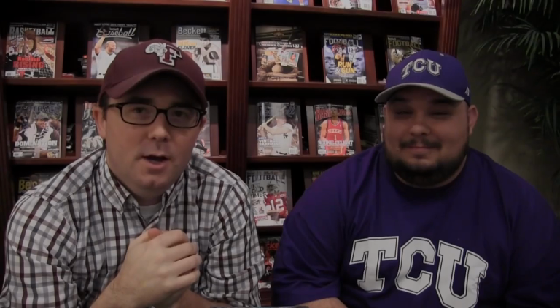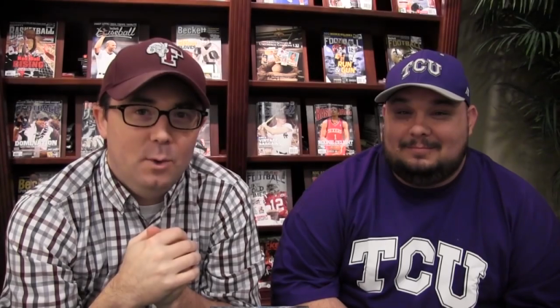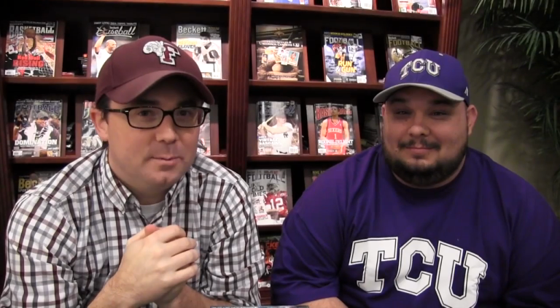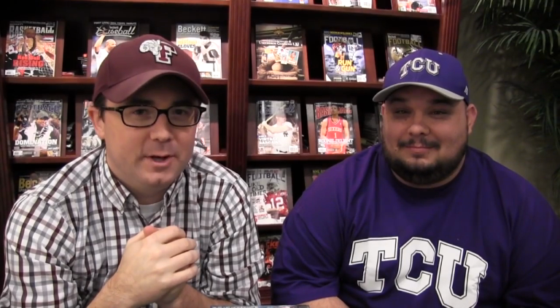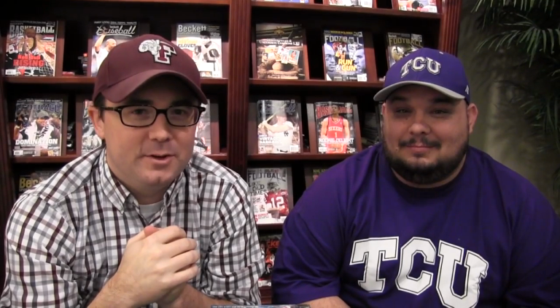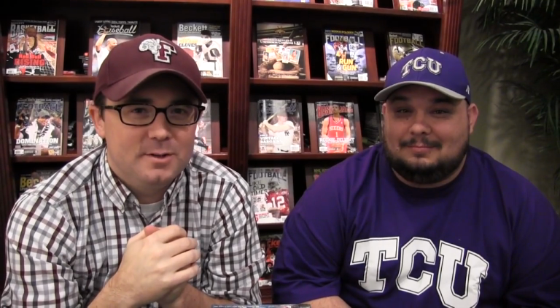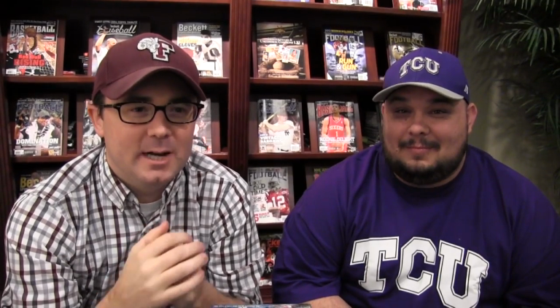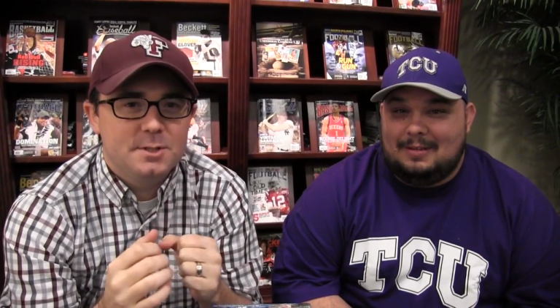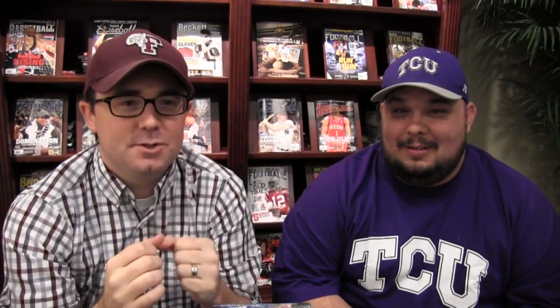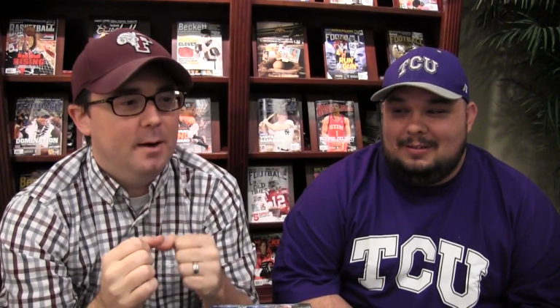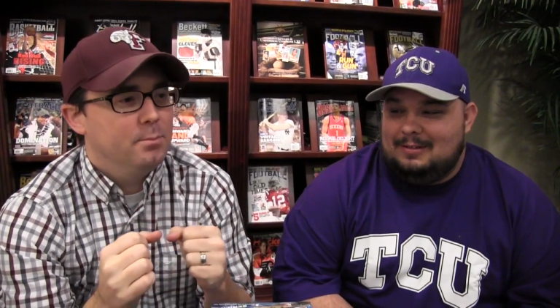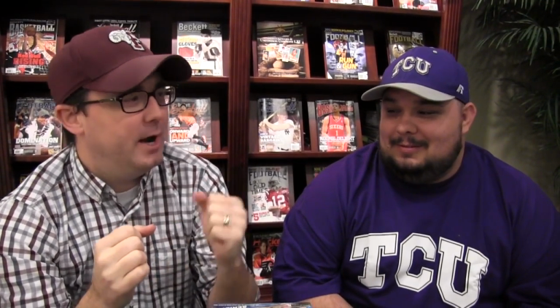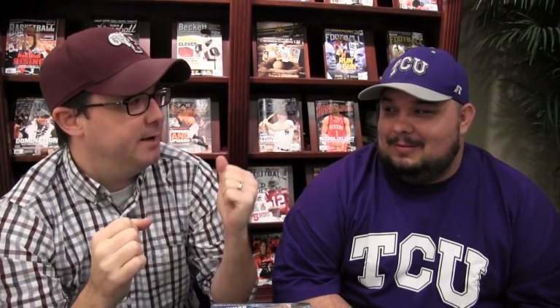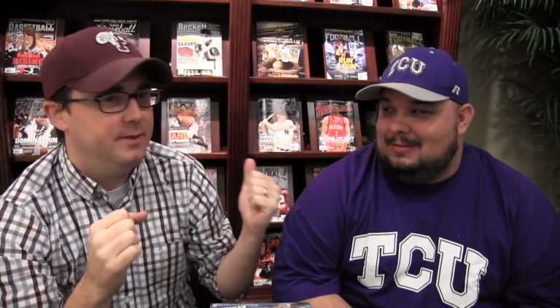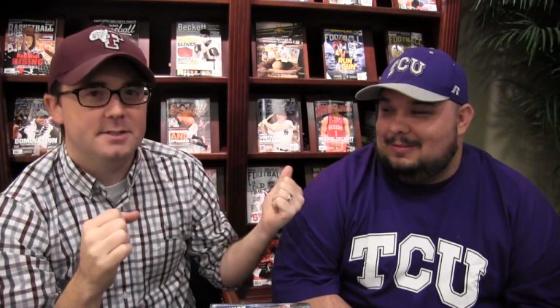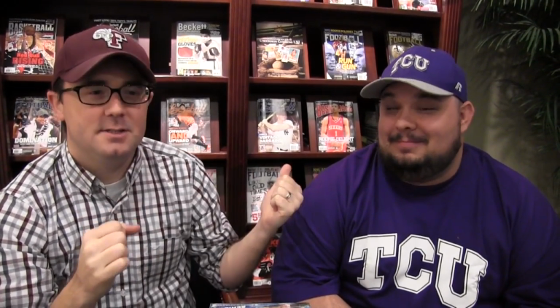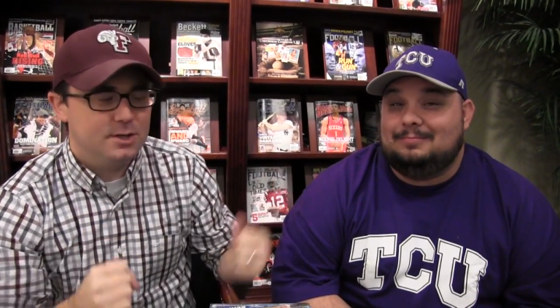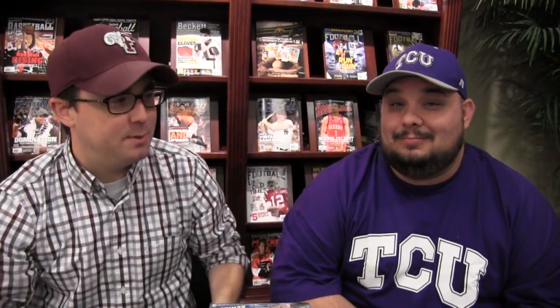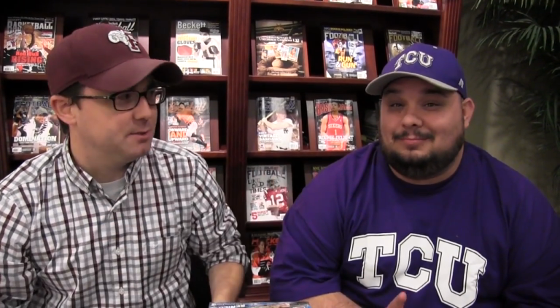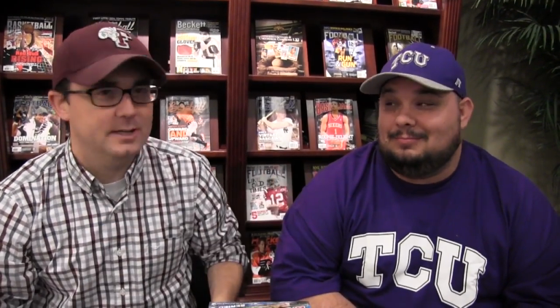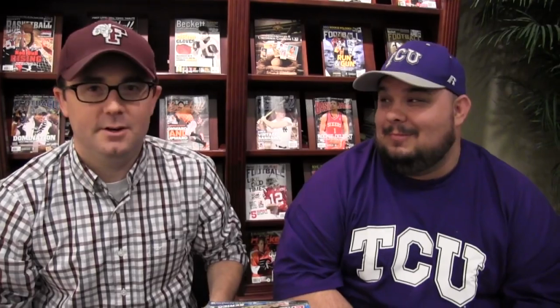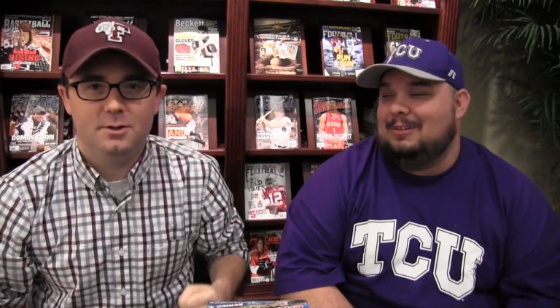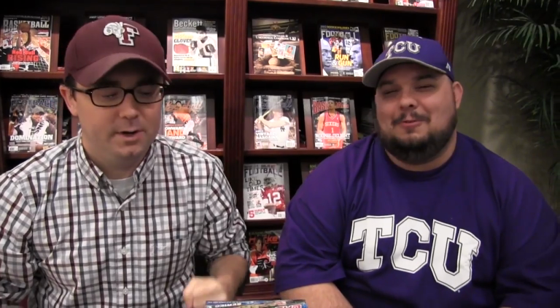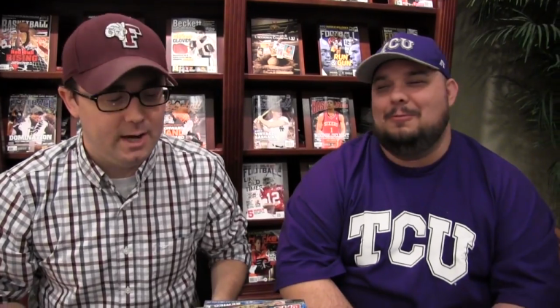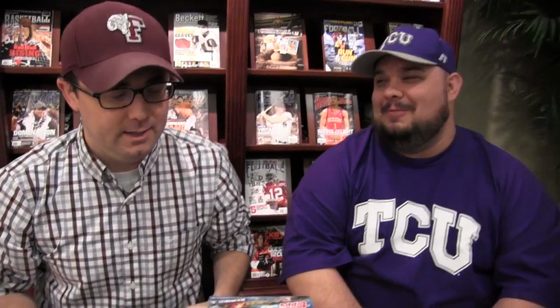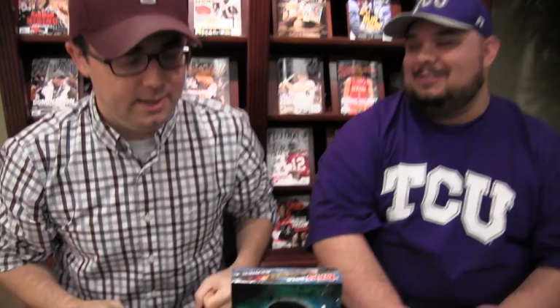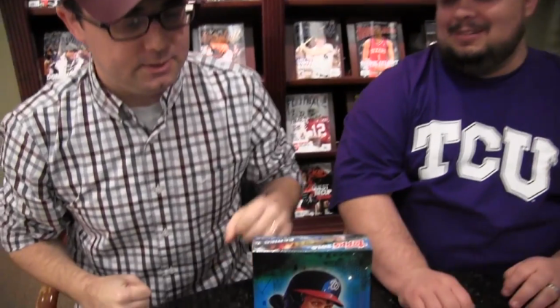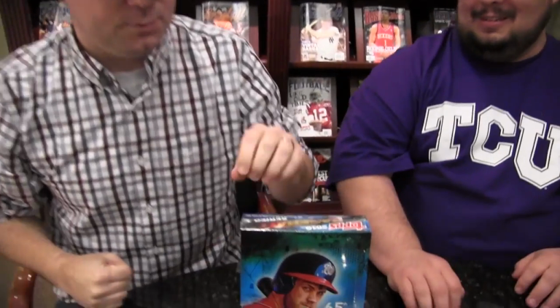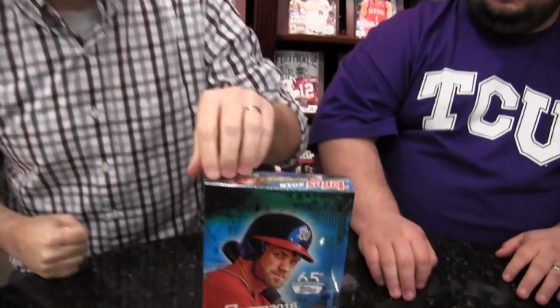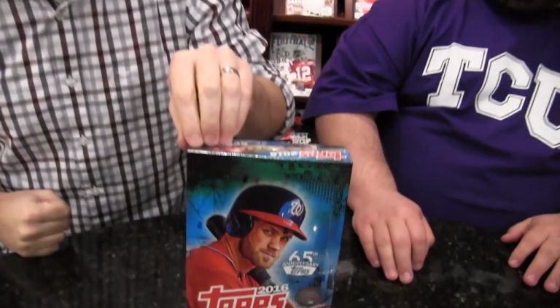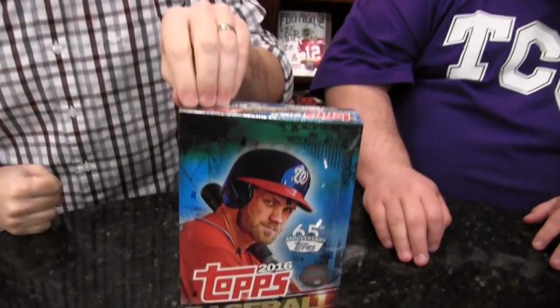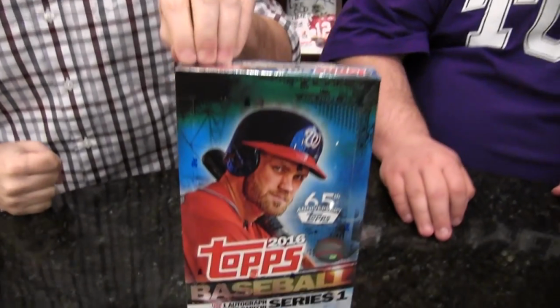Welcome to another edition of Box Busters. I'm Brian. This is our special guest, Eric Norton, Hockey Analyst for Beckett Hockey.